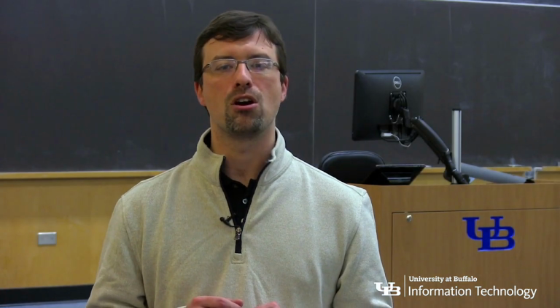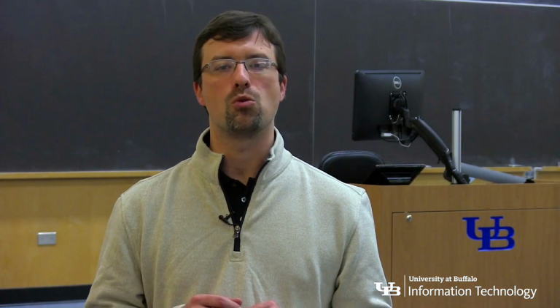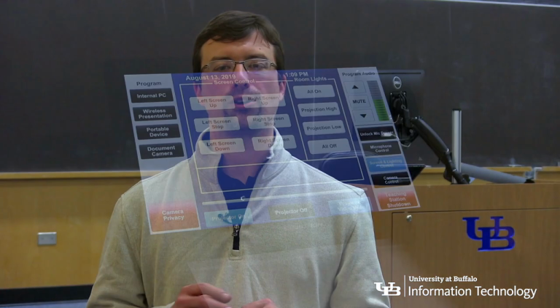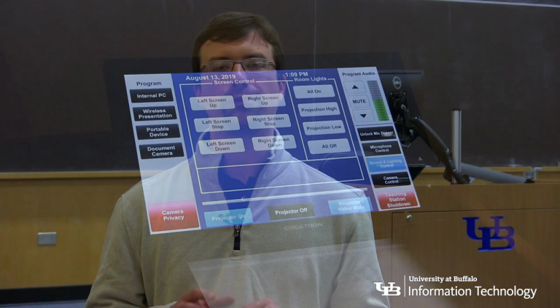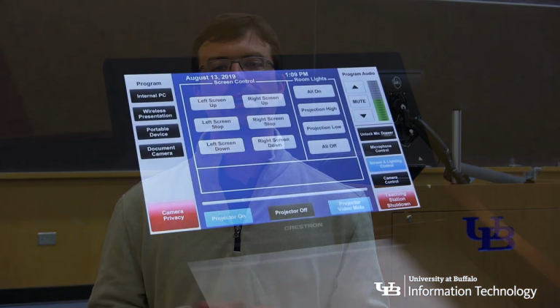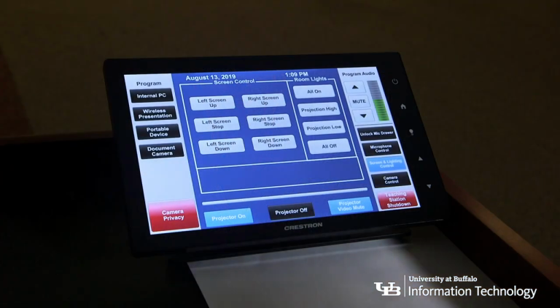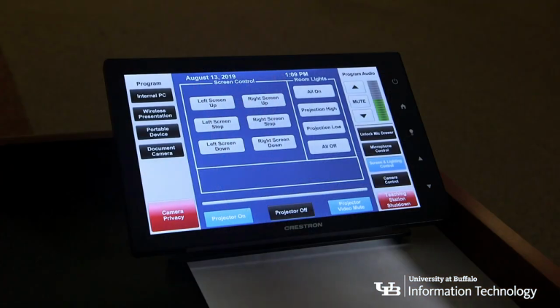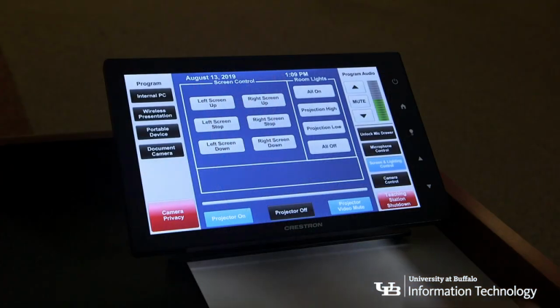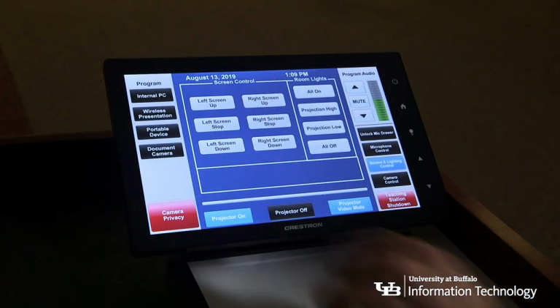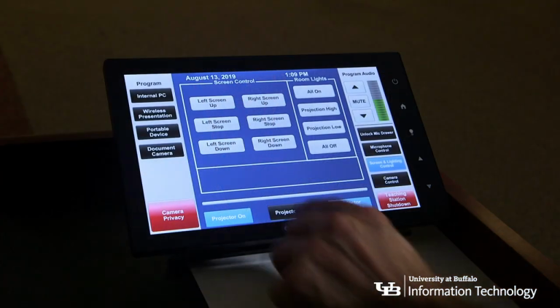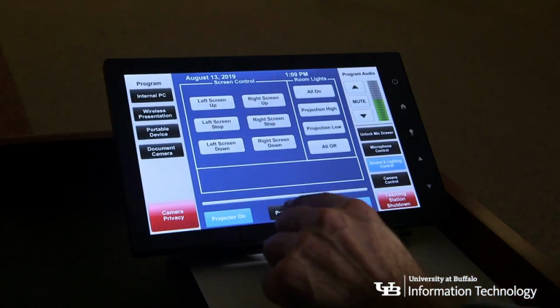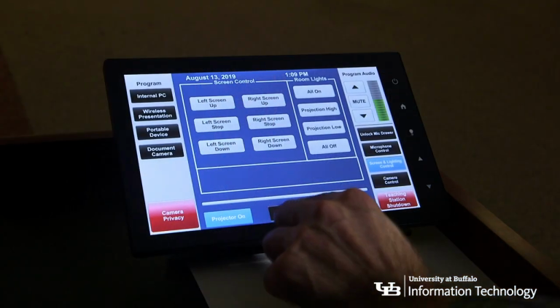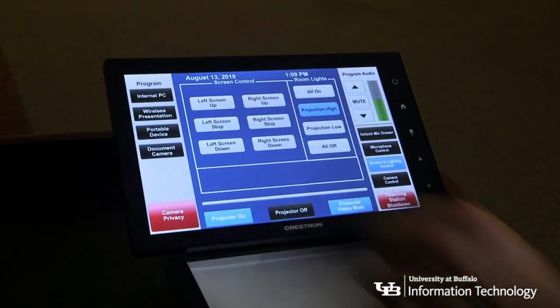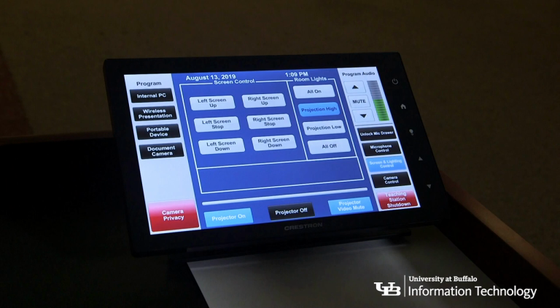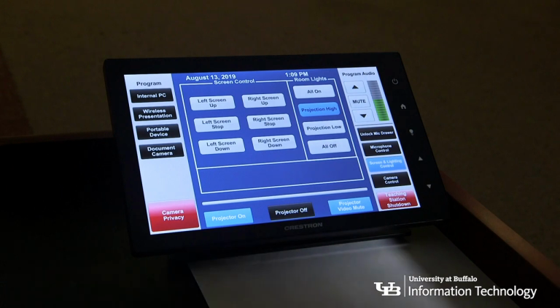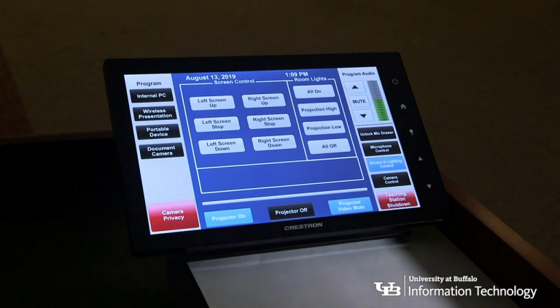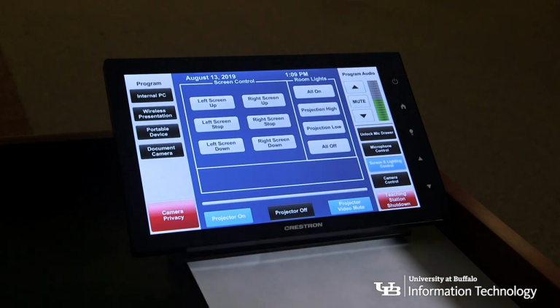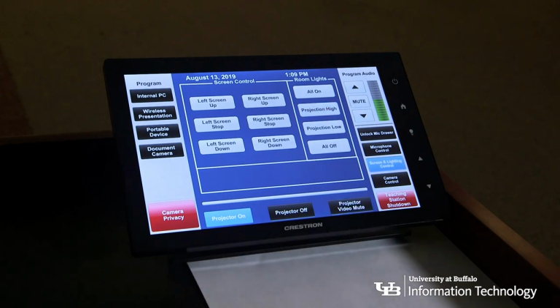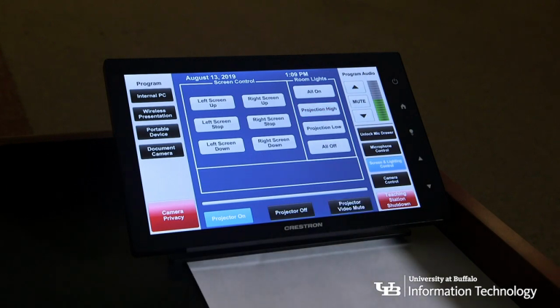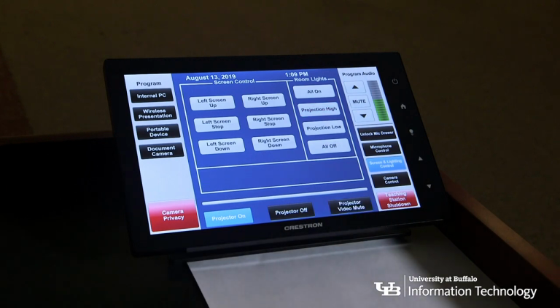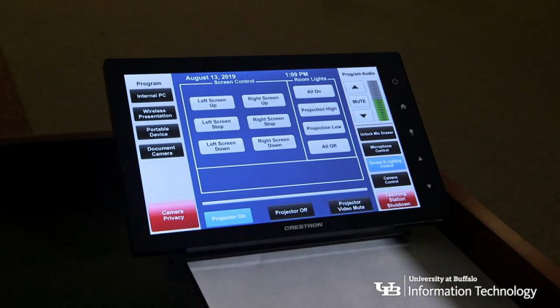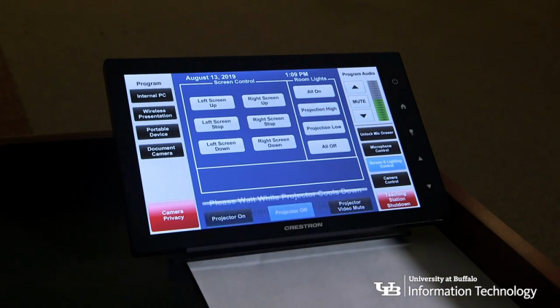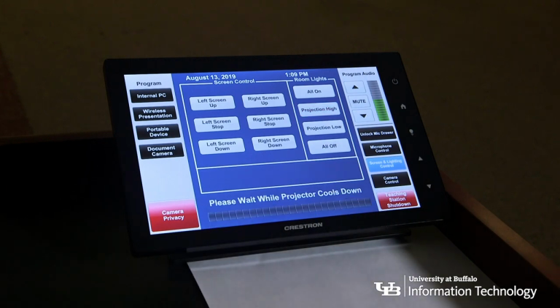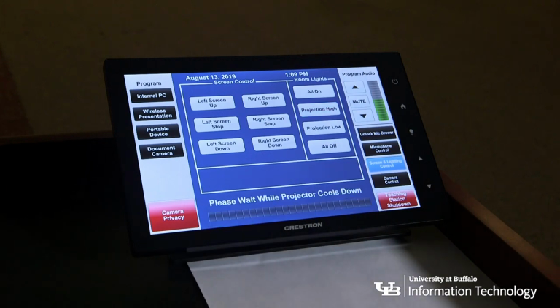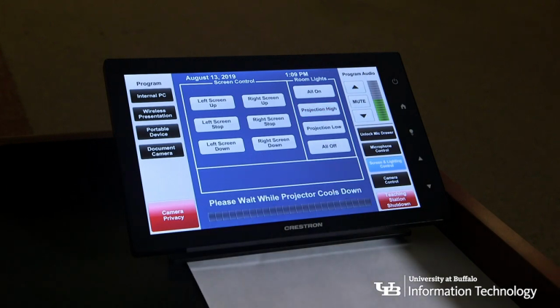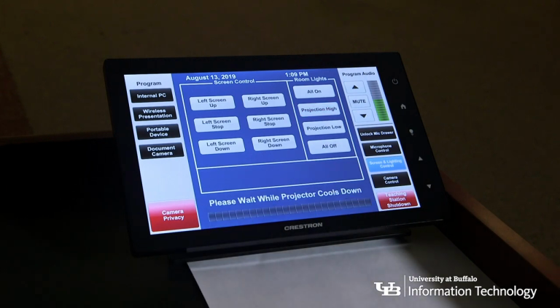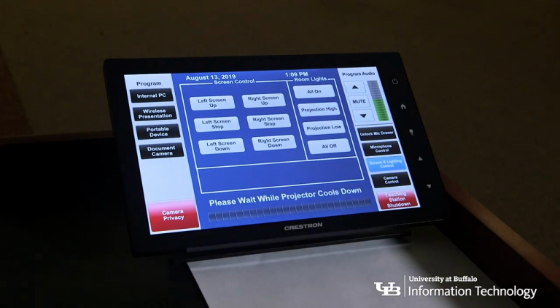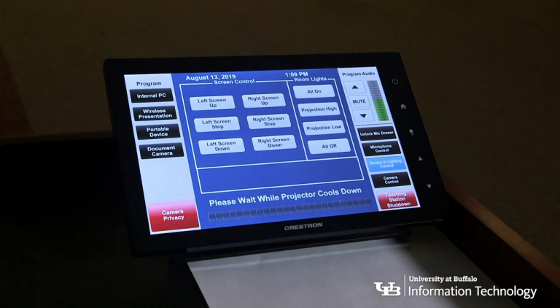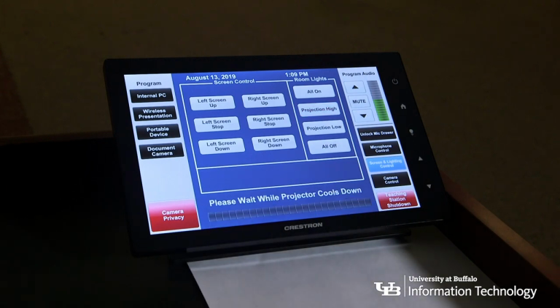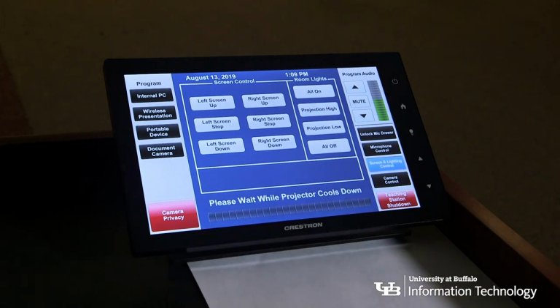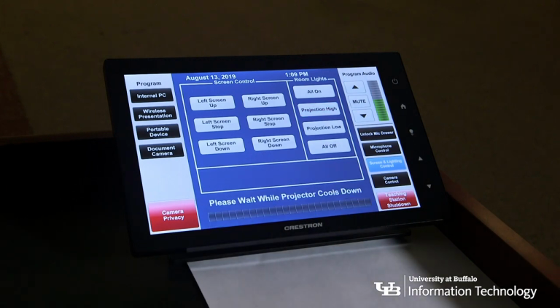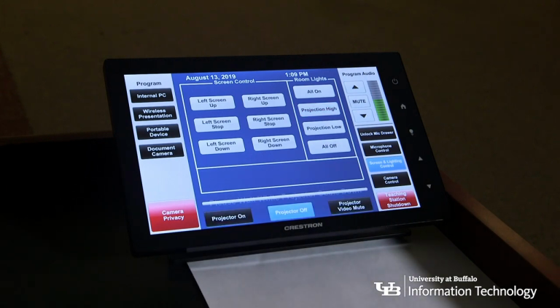When you are finished, touch projector off. A countdown and message saying 'projector cooling down' will appear.